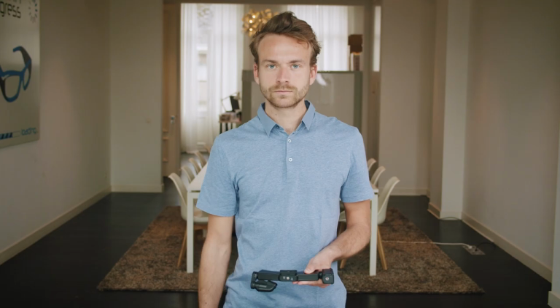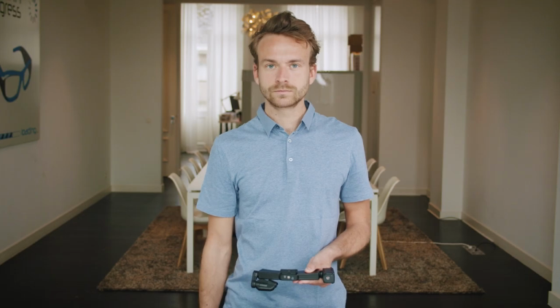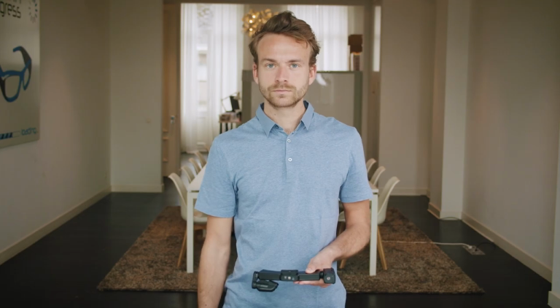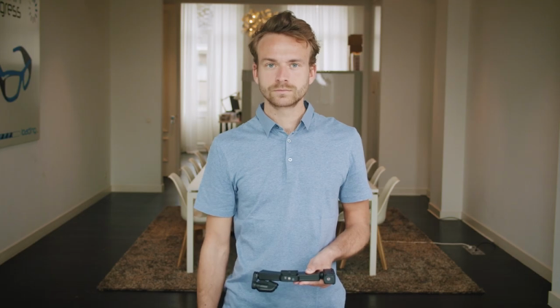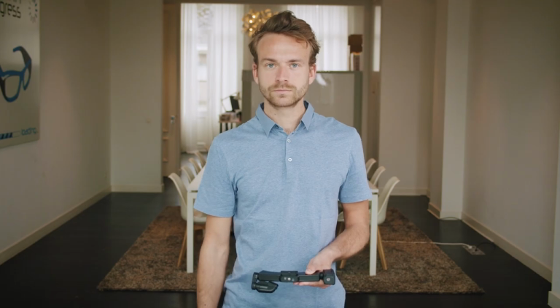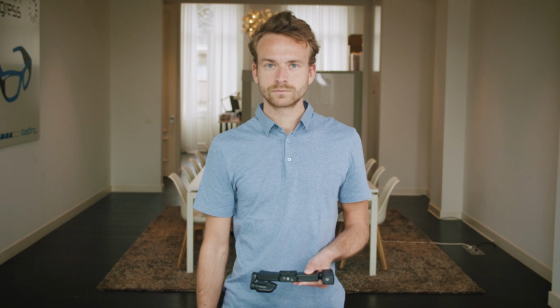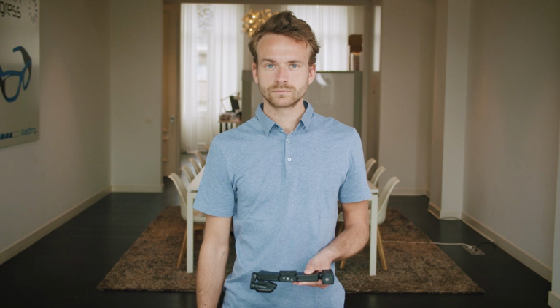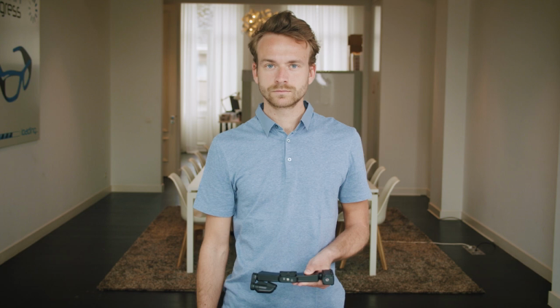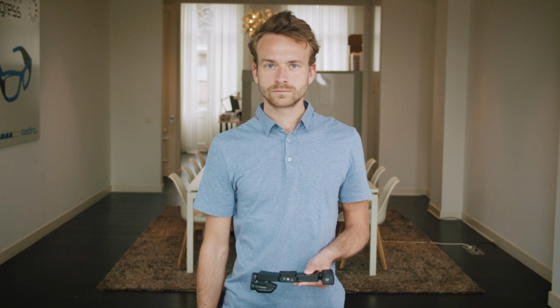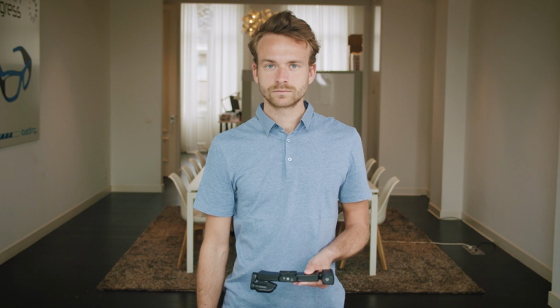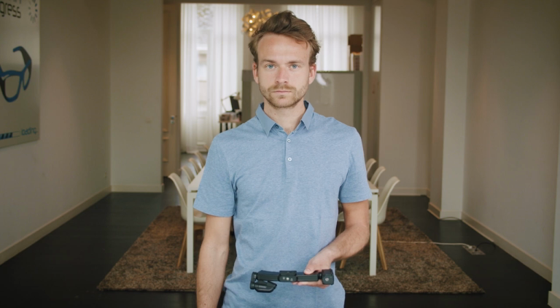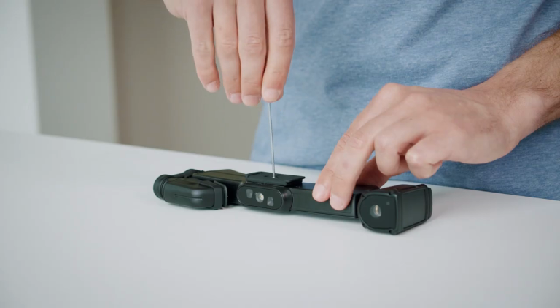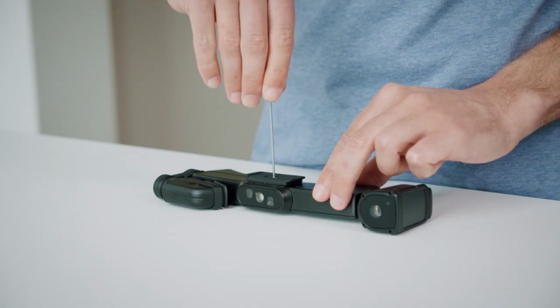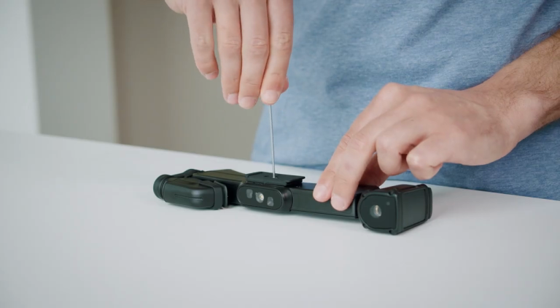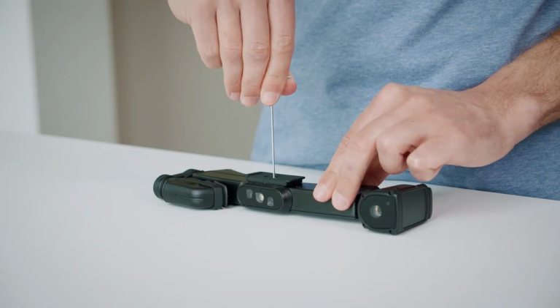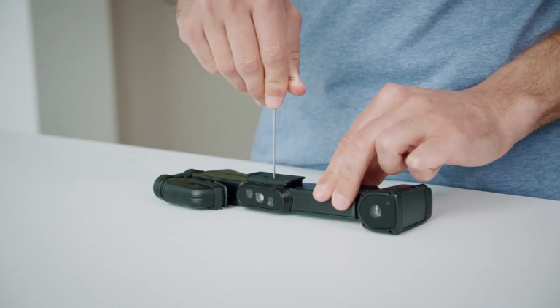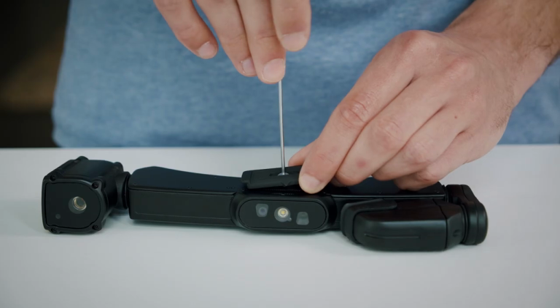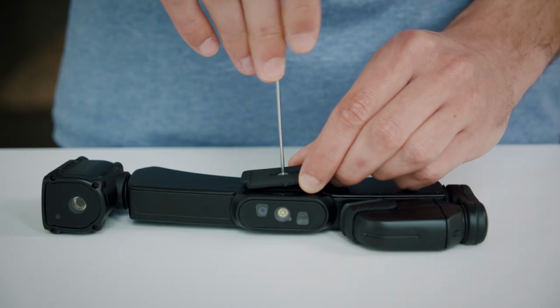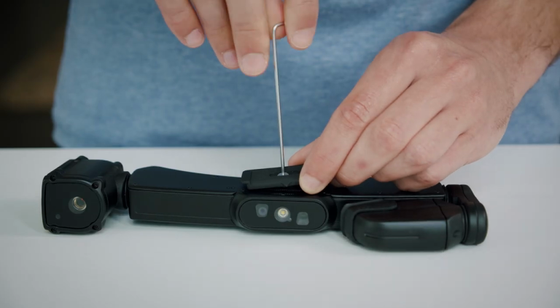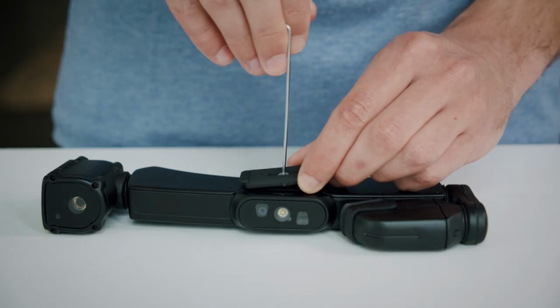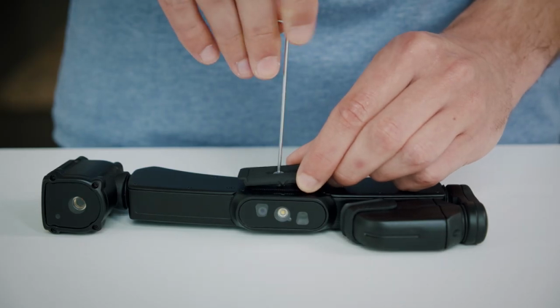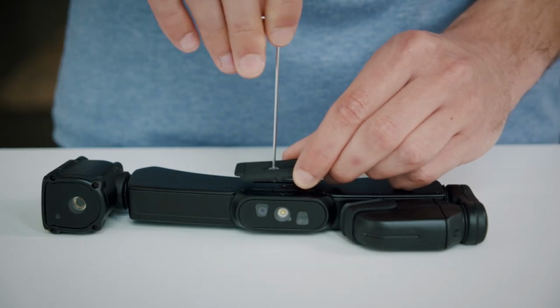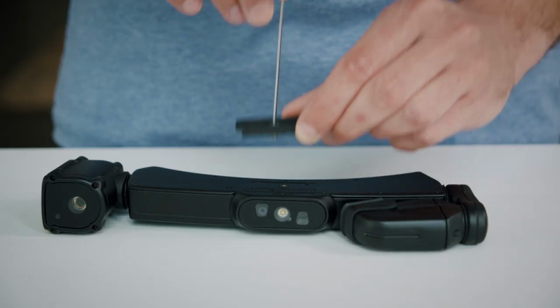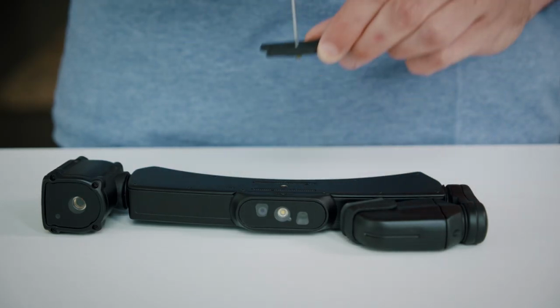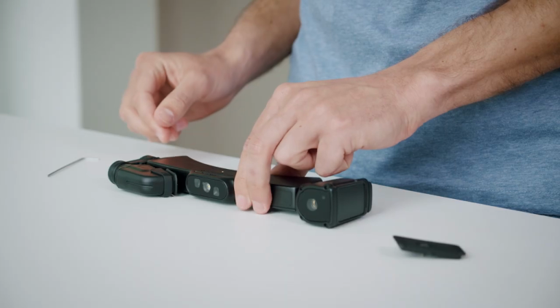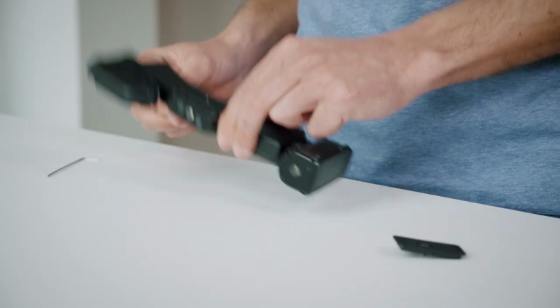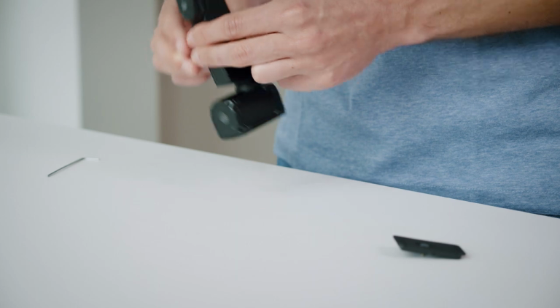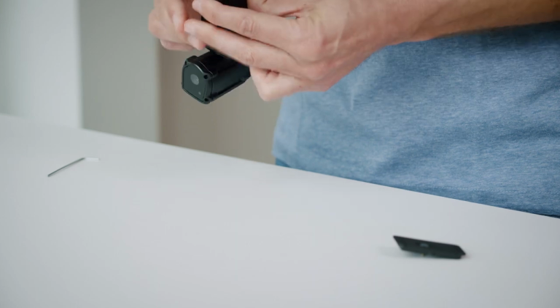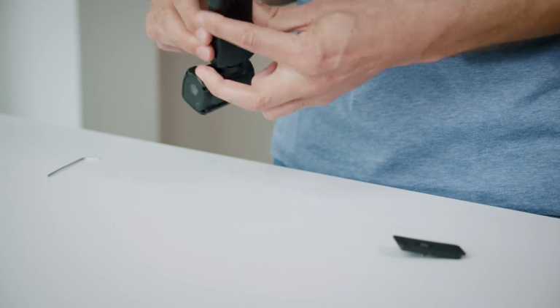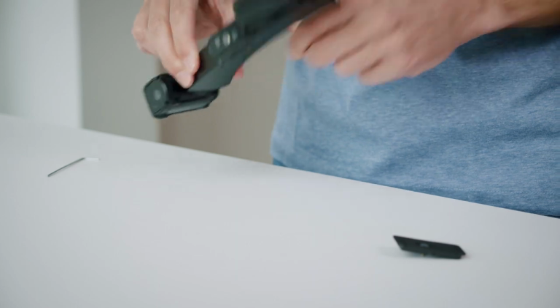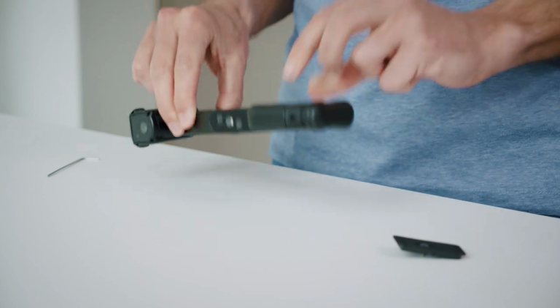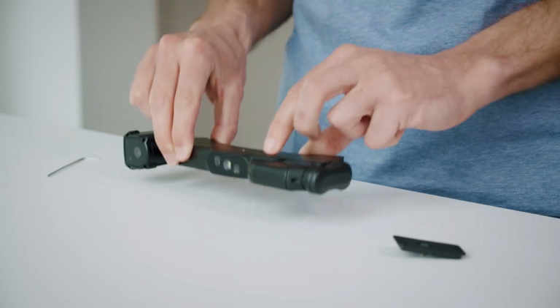To adapt the H1 to a left-eye dominant wearer, unscrew the clip on top of the glasses, flip the glasses over, and fix the clip to the other side.